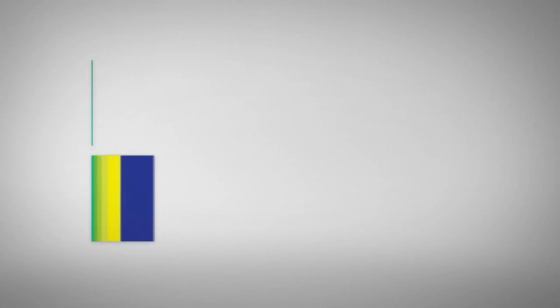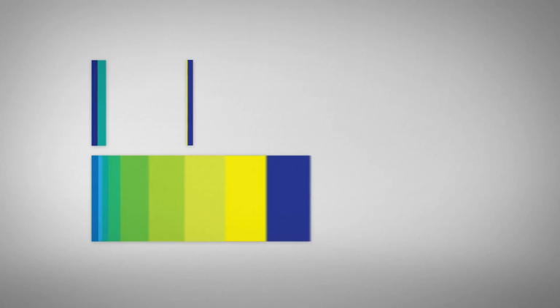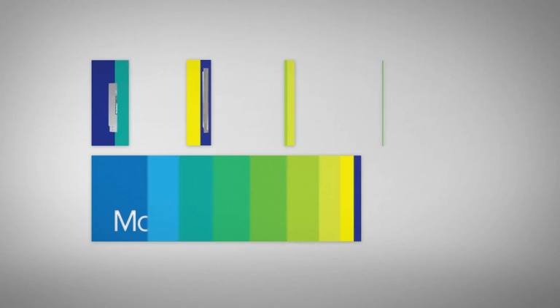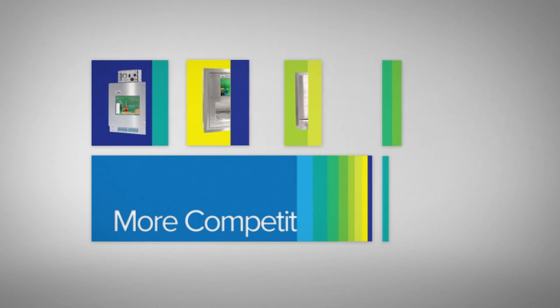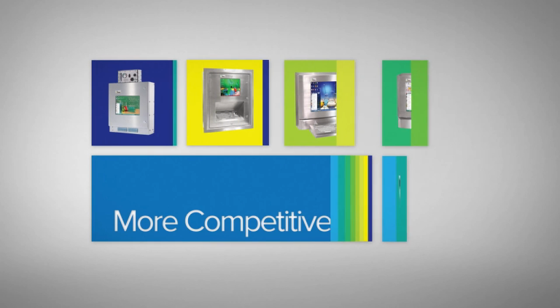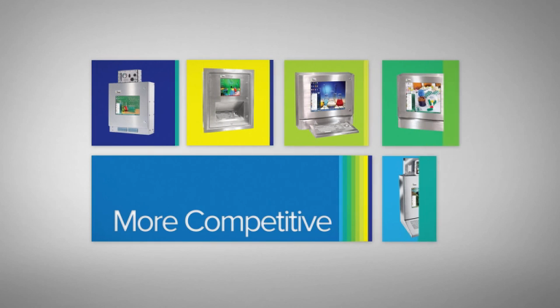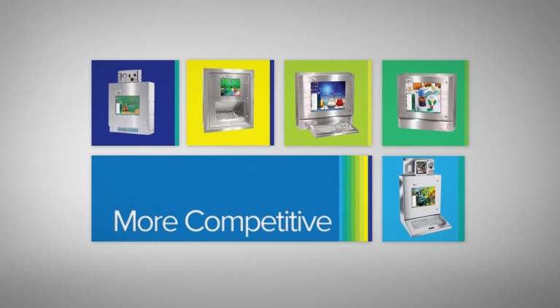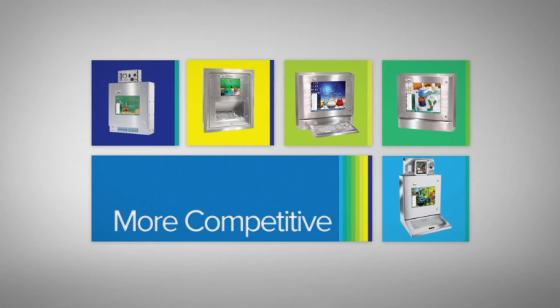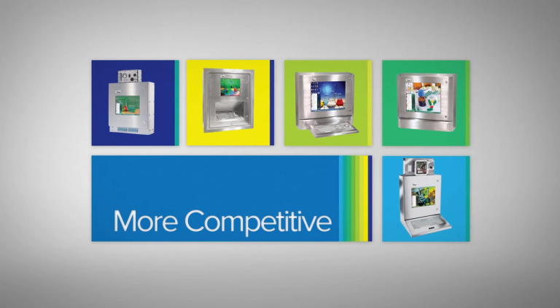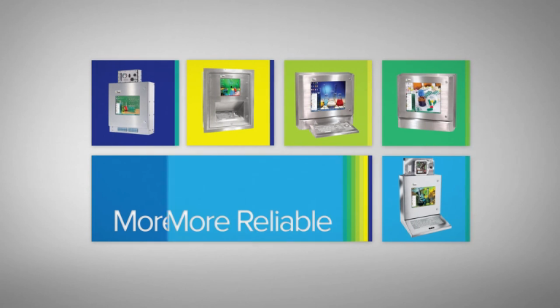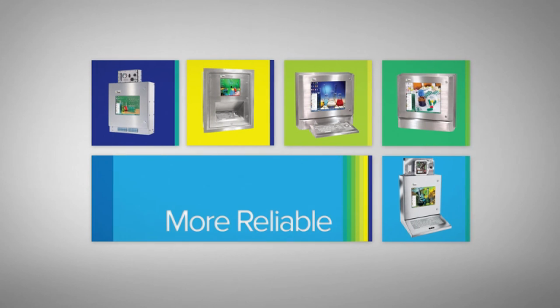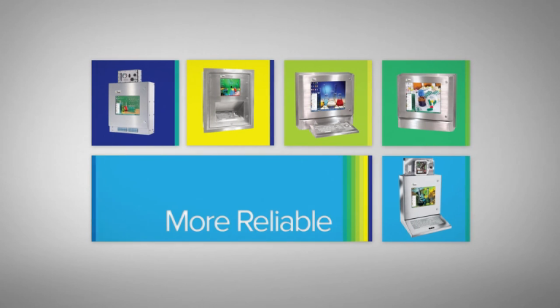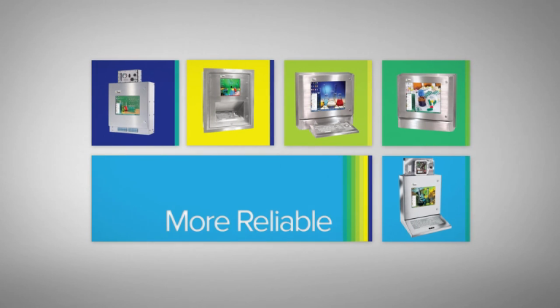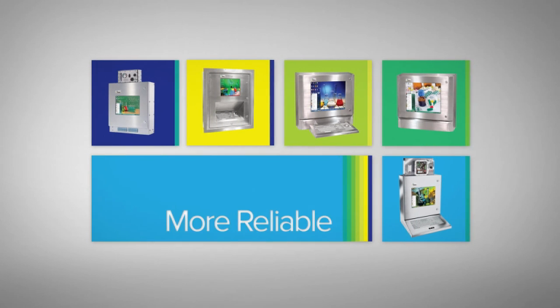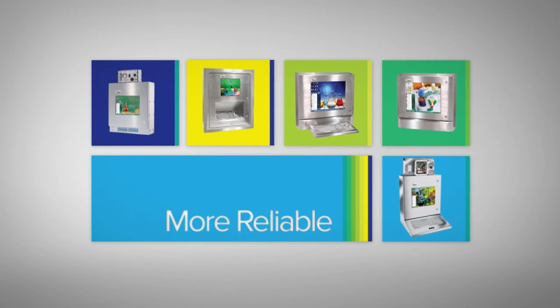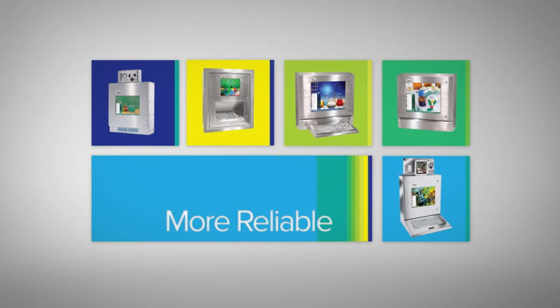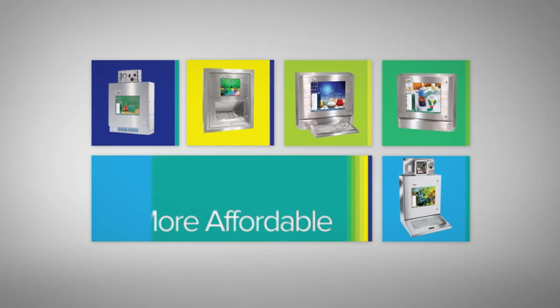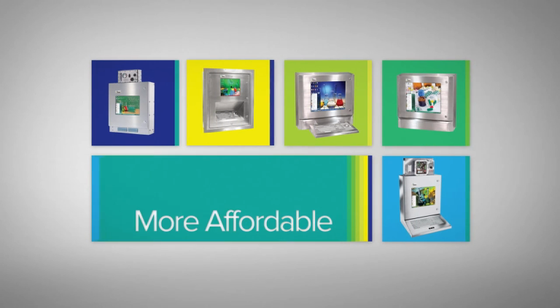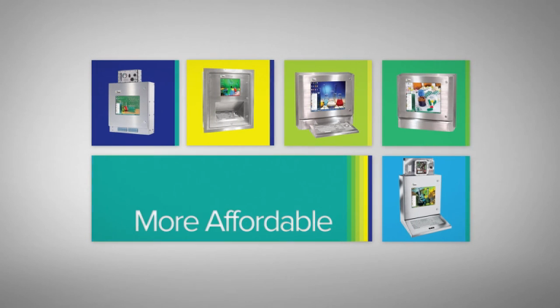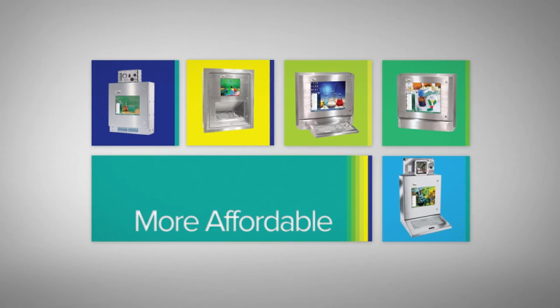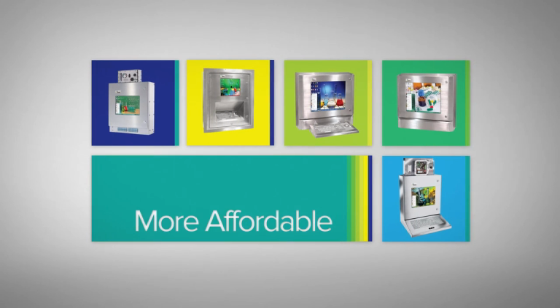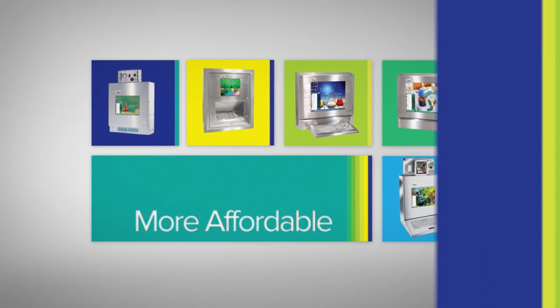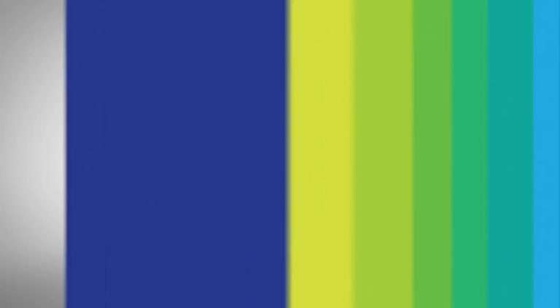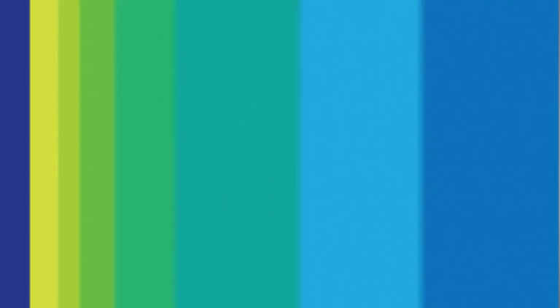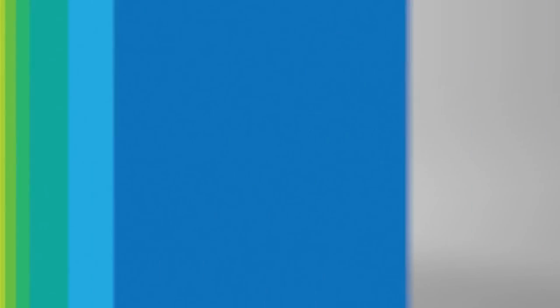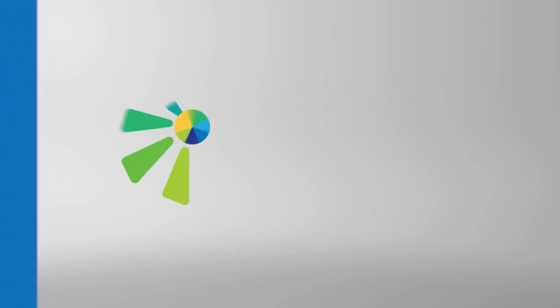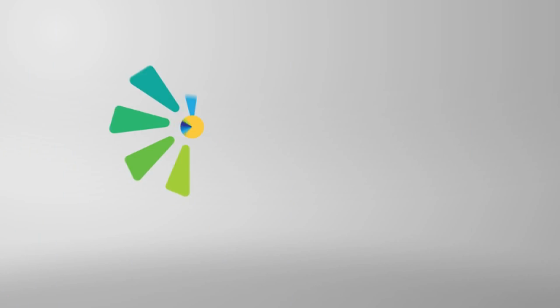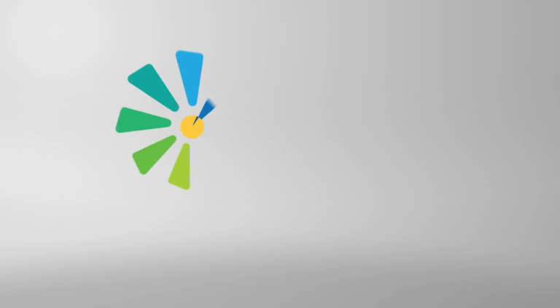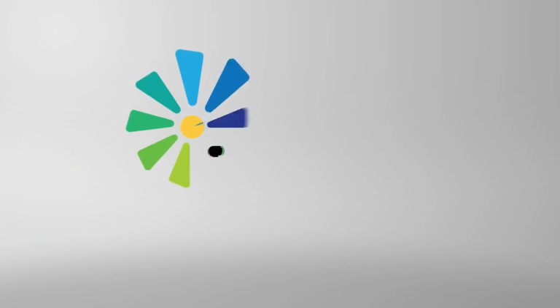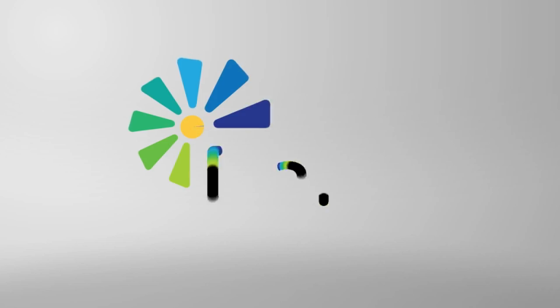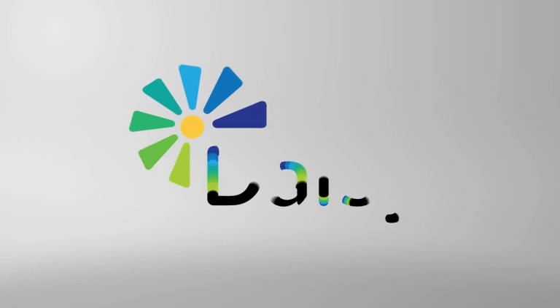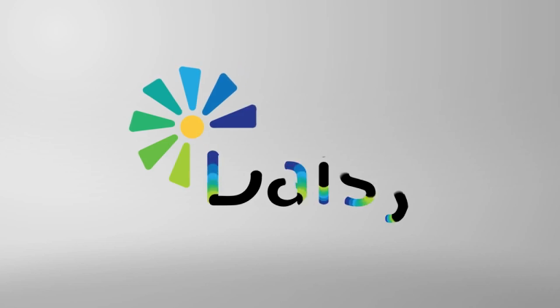More competitive. More reliable. More affordable. Make it DAISY.